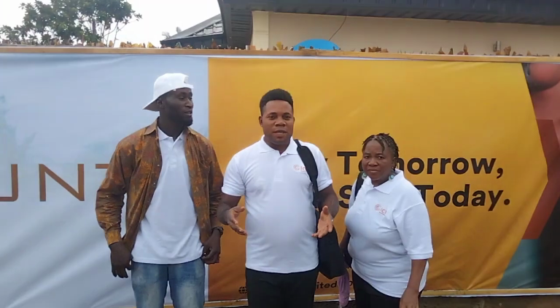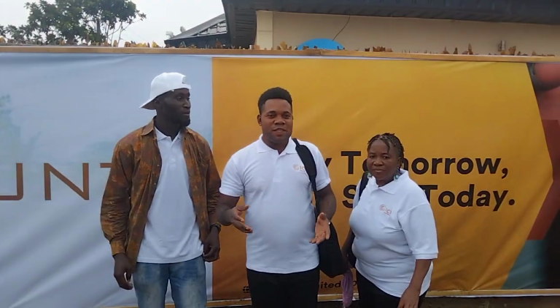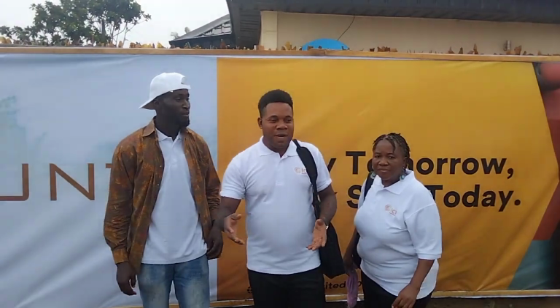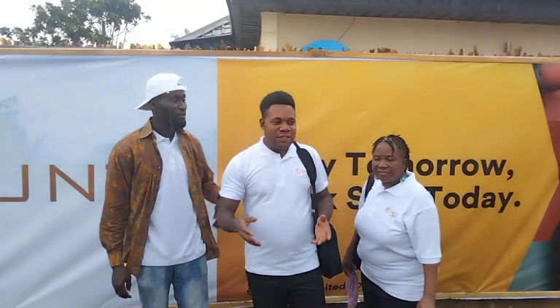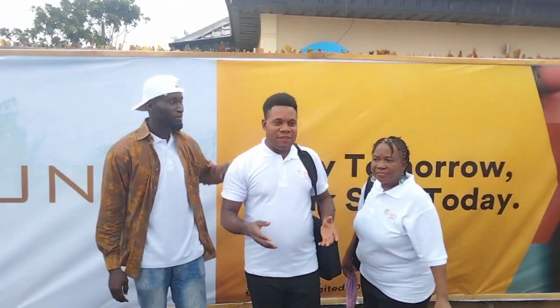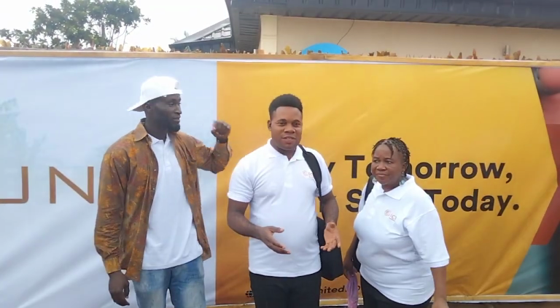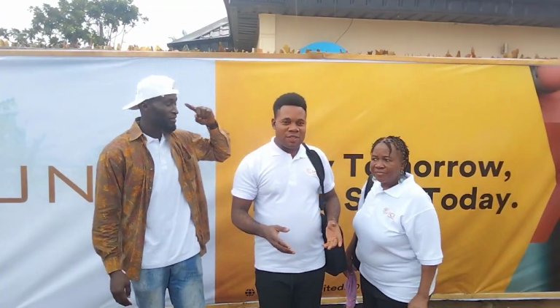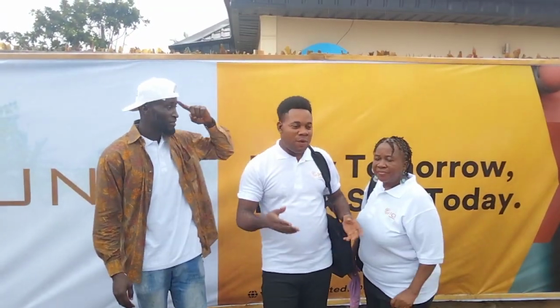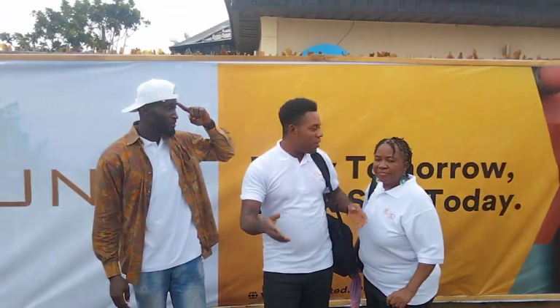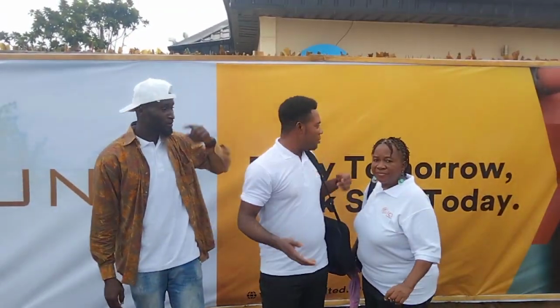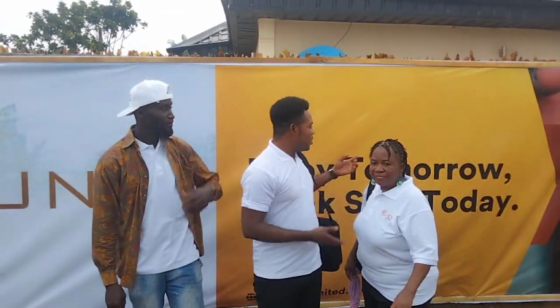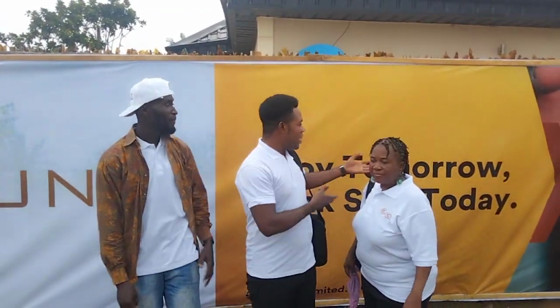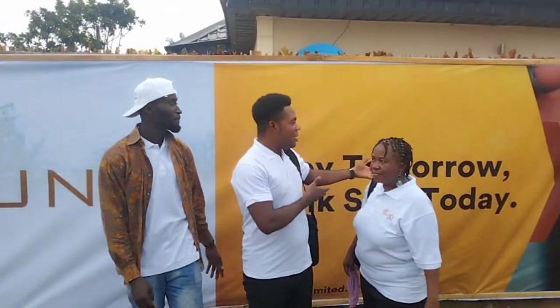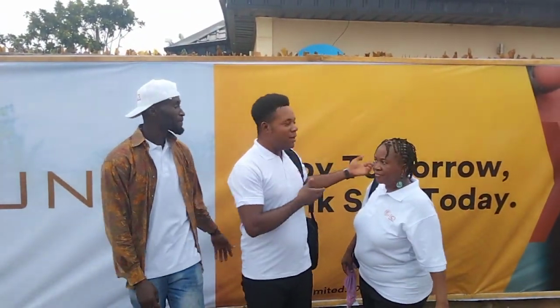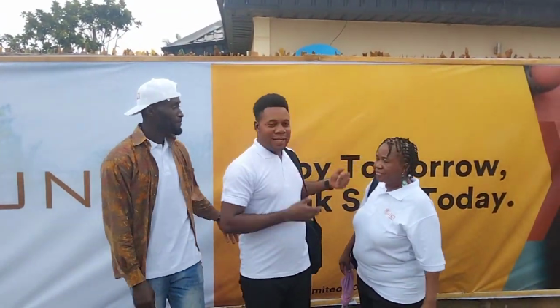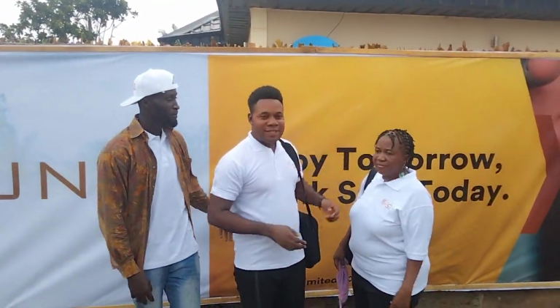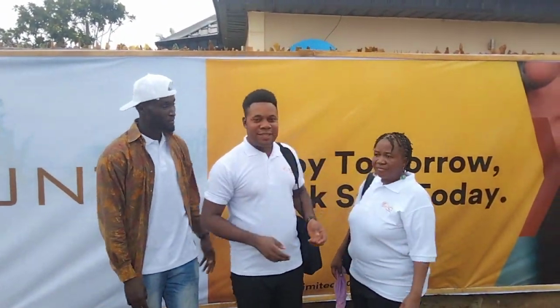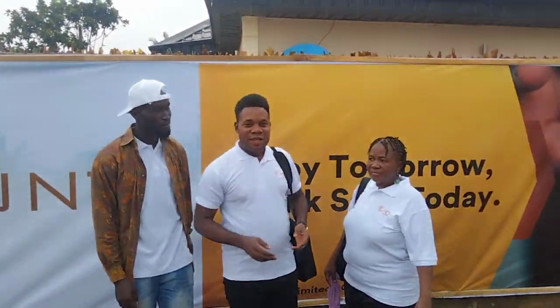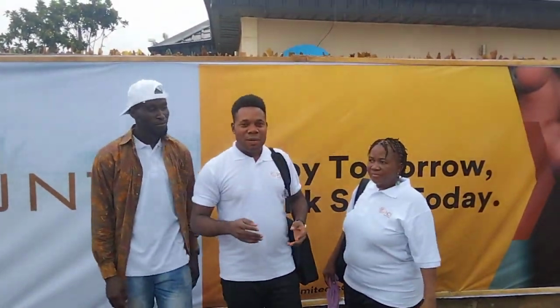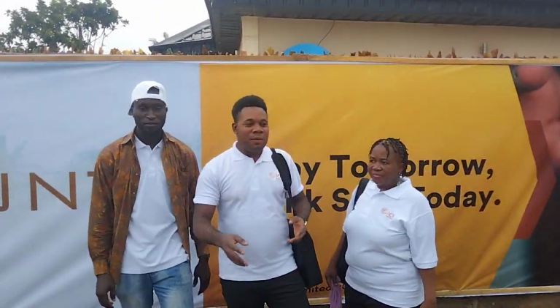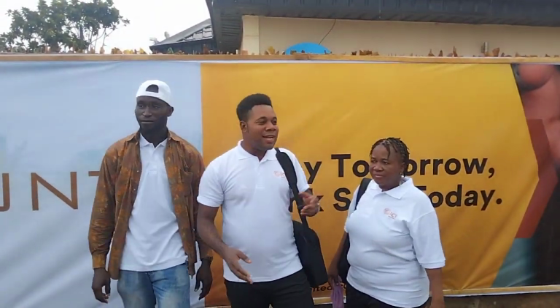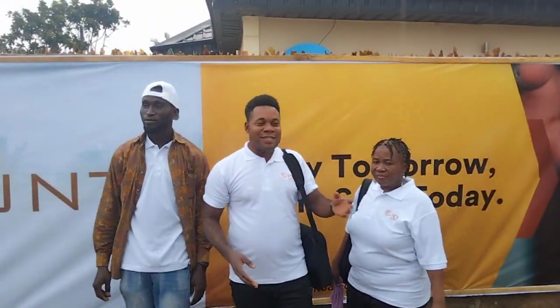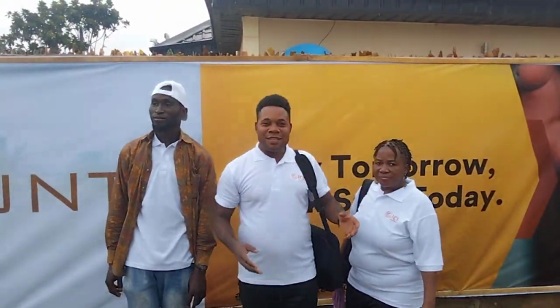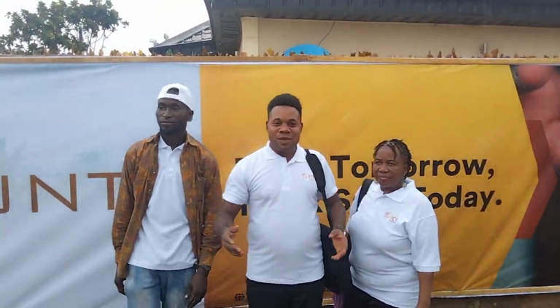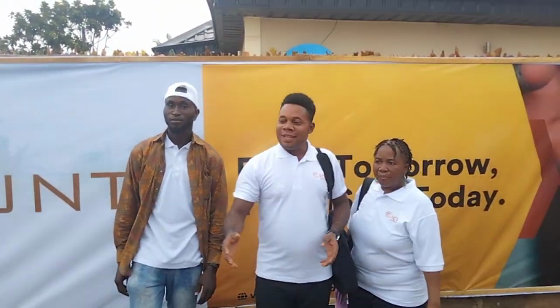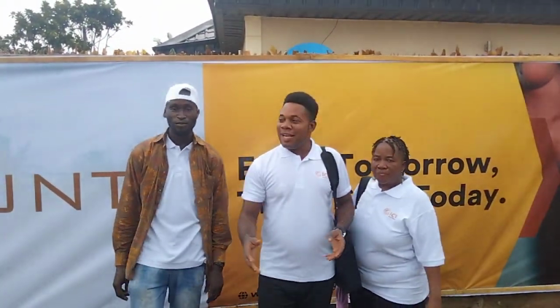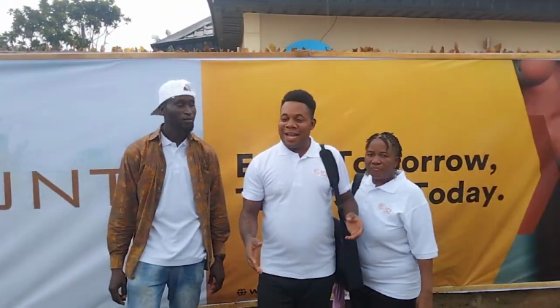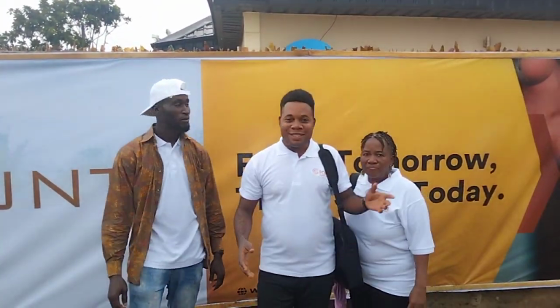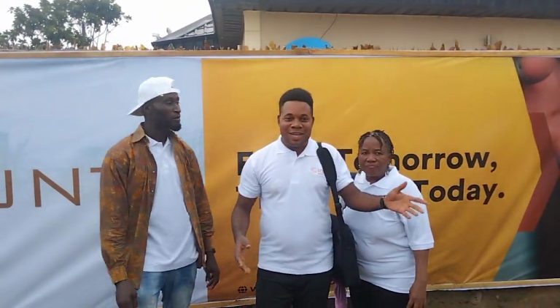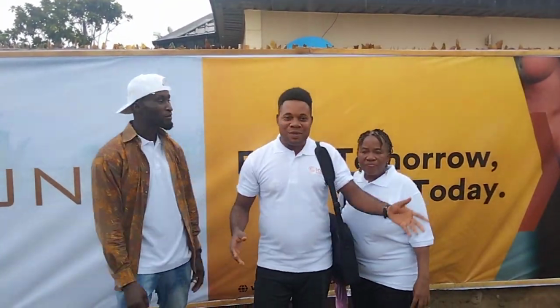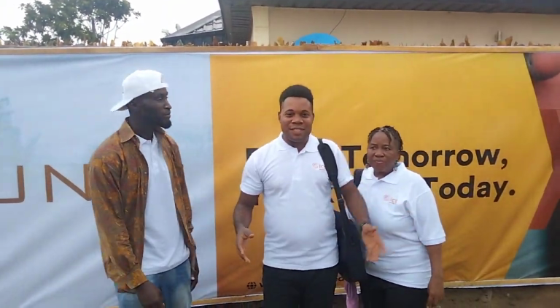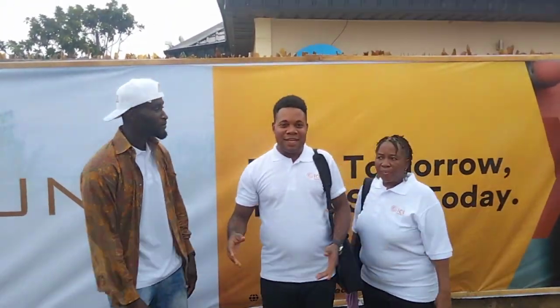Hello investors, welcome to Paramount Estates. Paramount Estates is located at Hittadot Town.